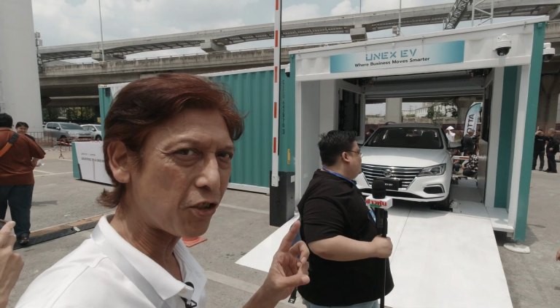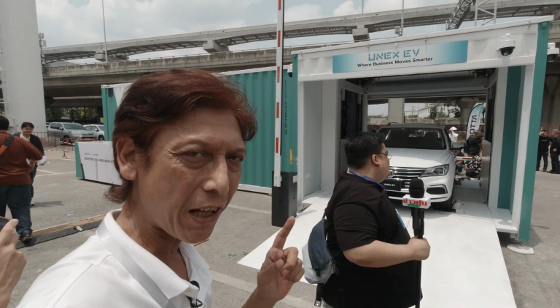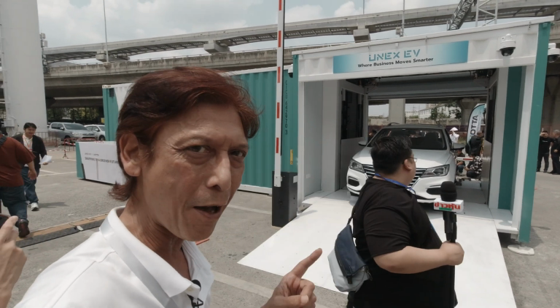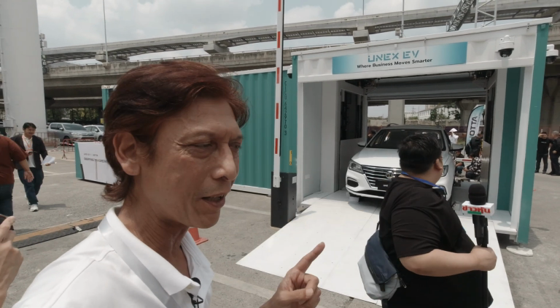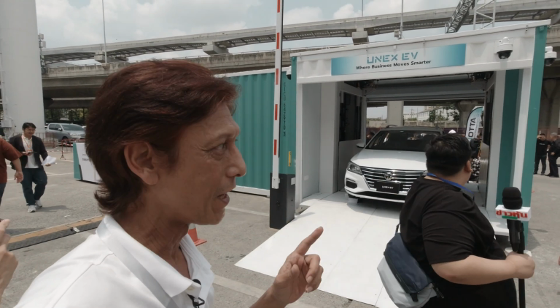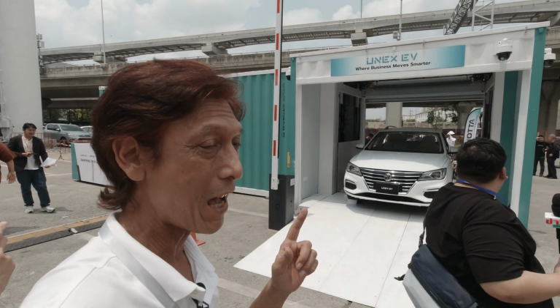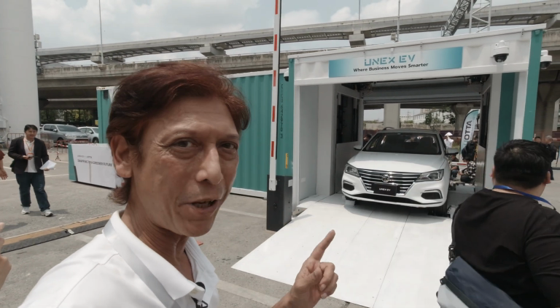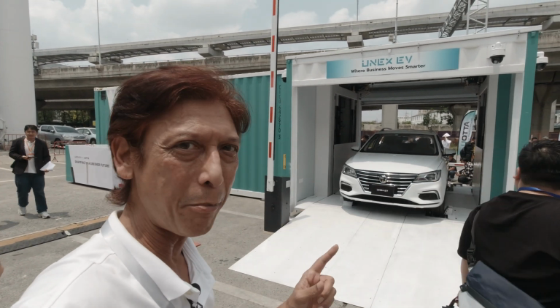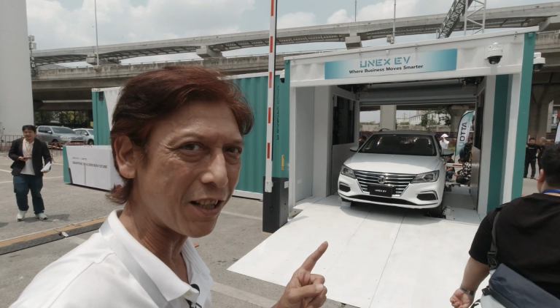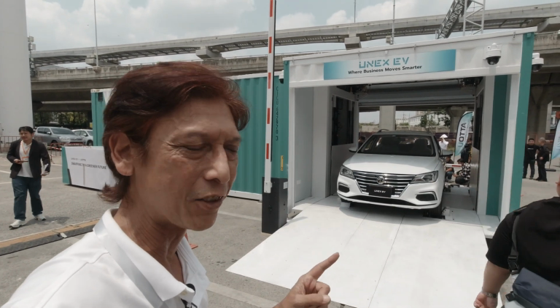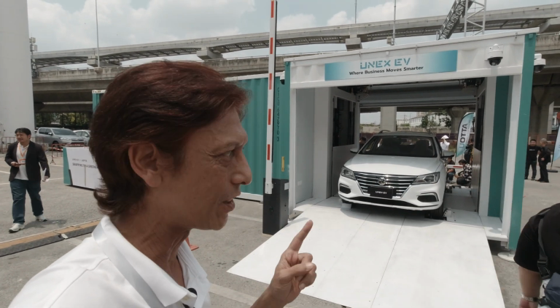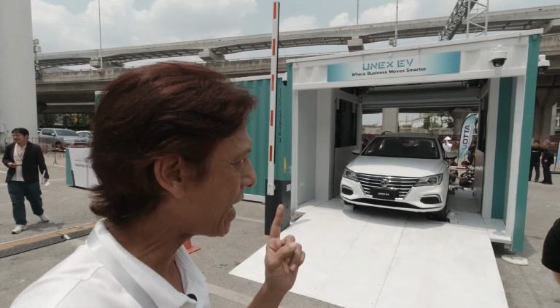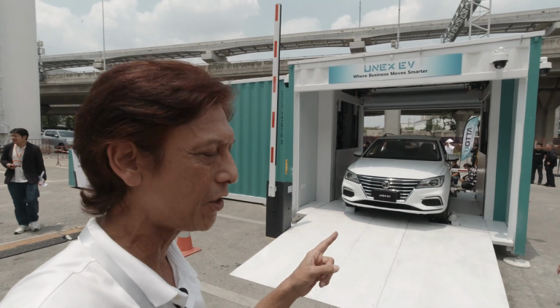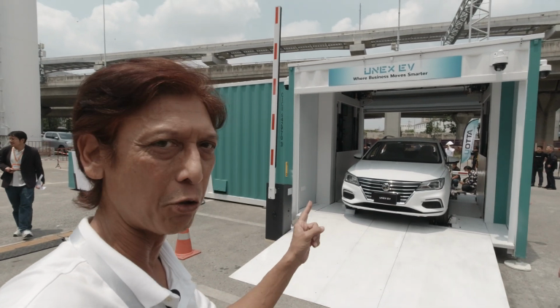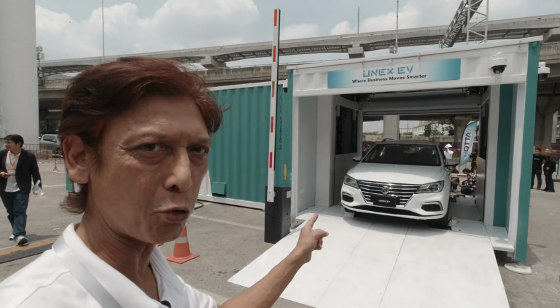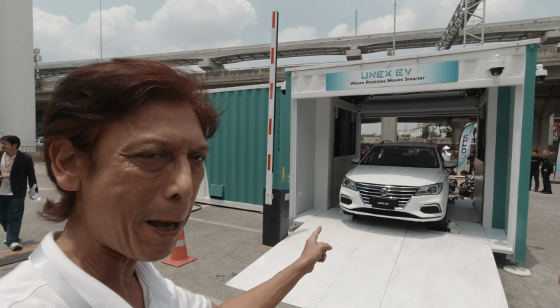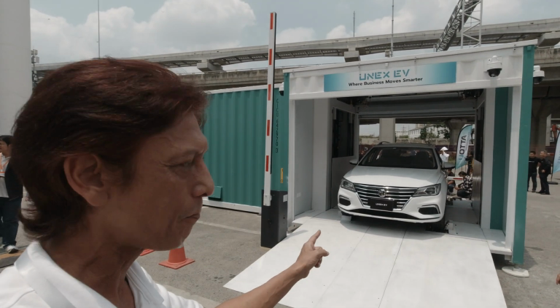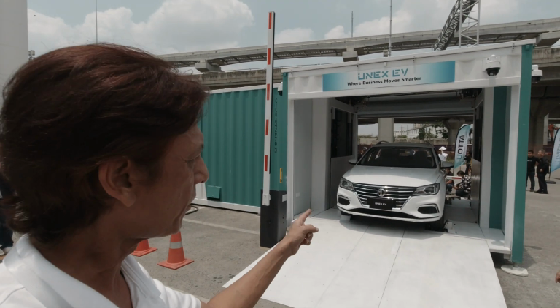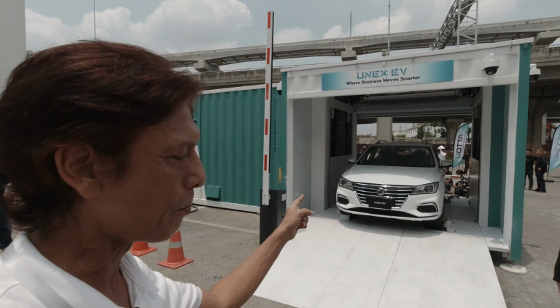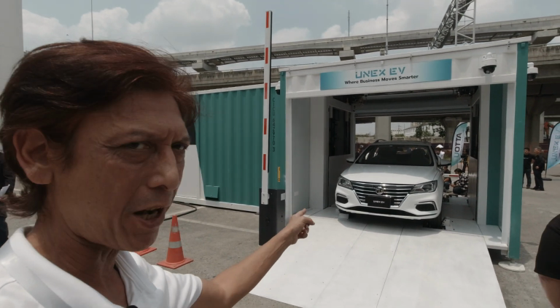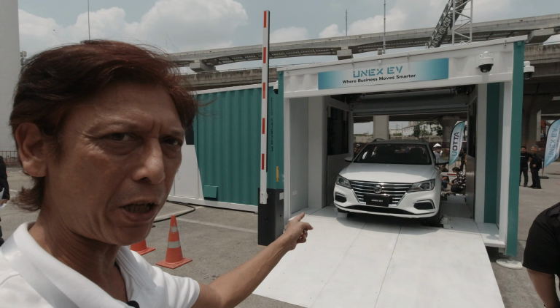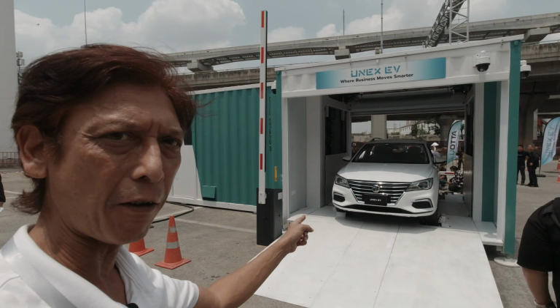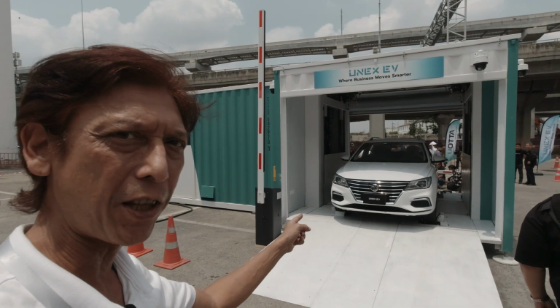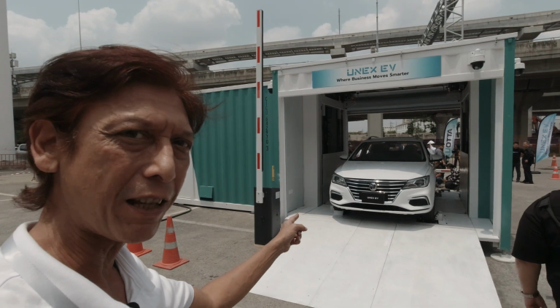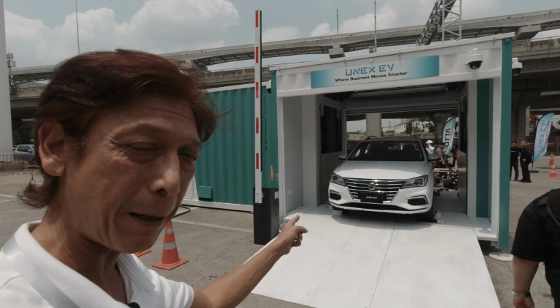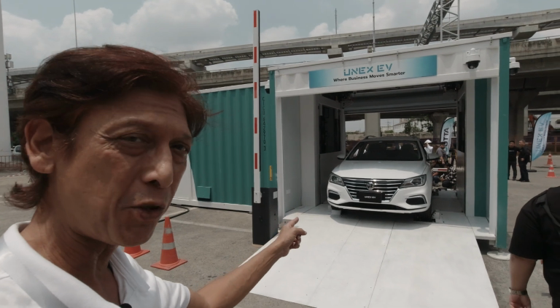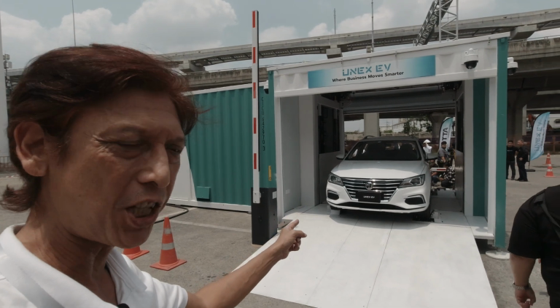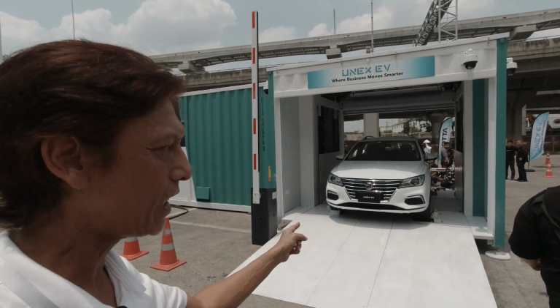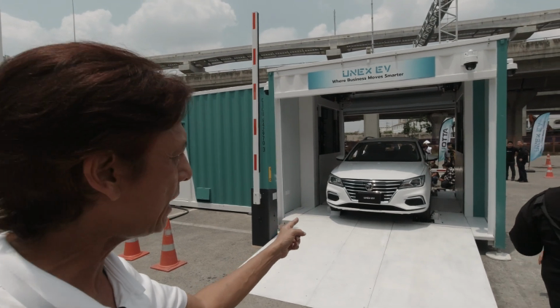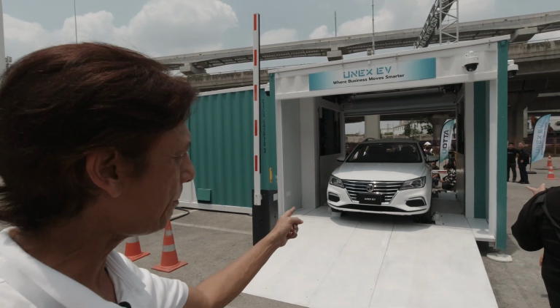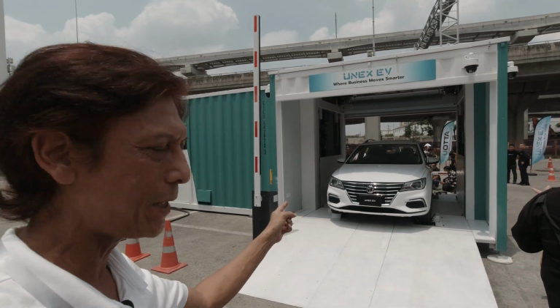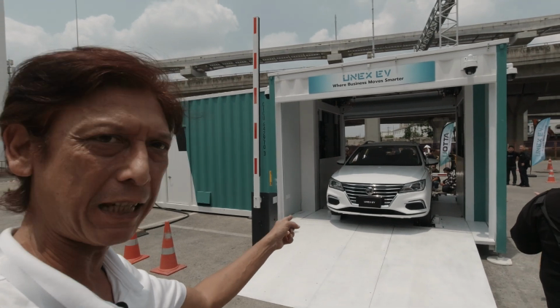We're going to check out how many minutes it's going to take to swap the battery of this MG EP.